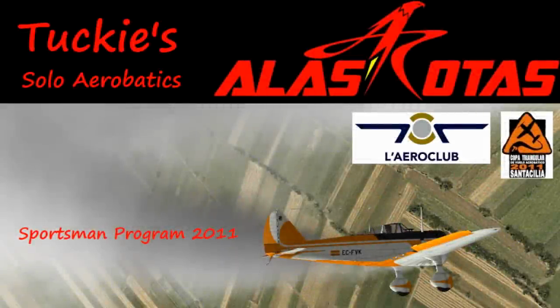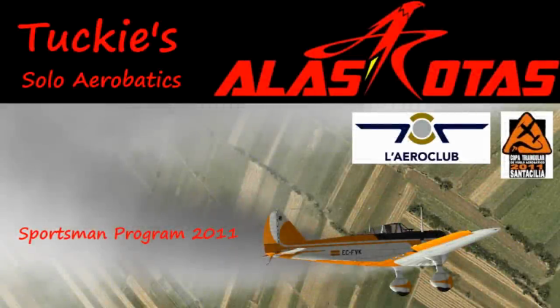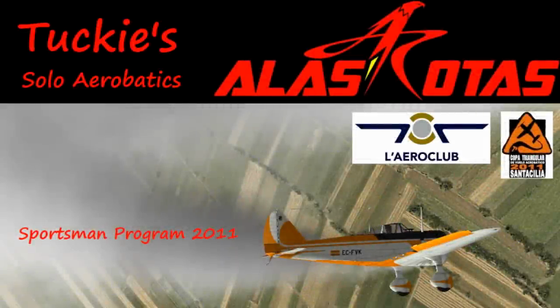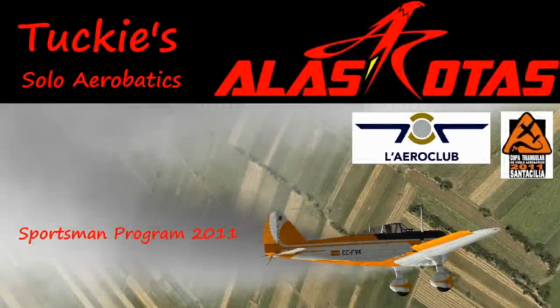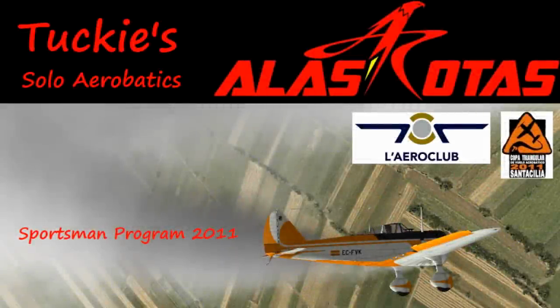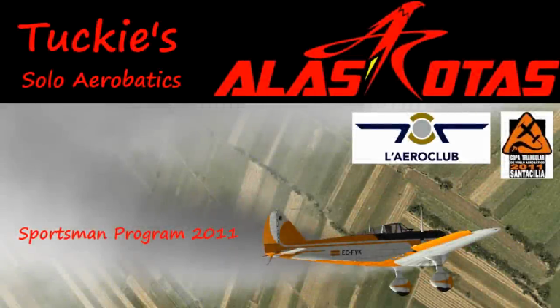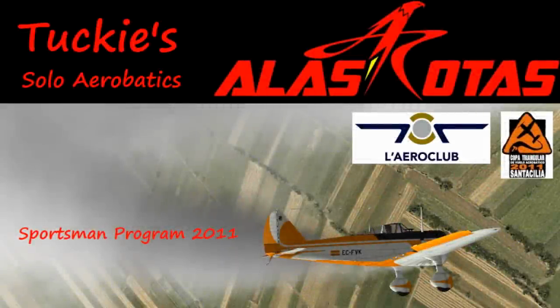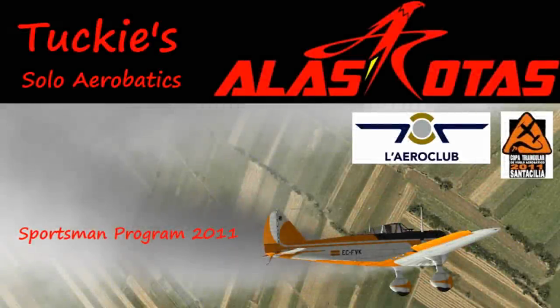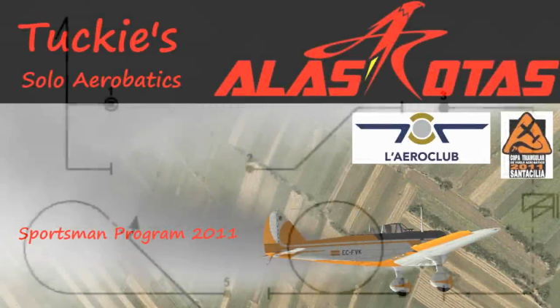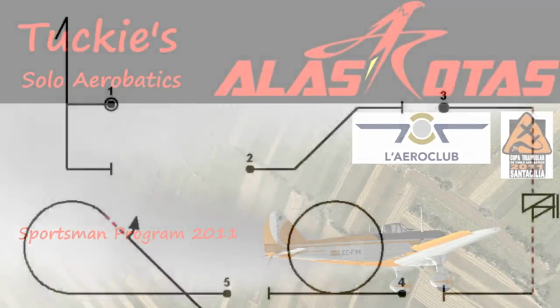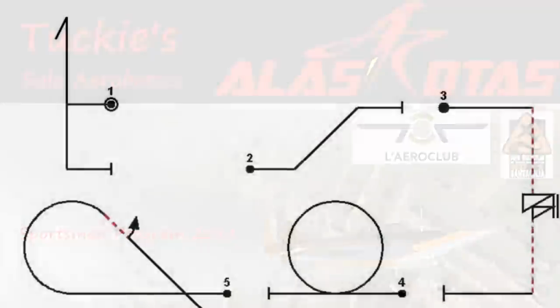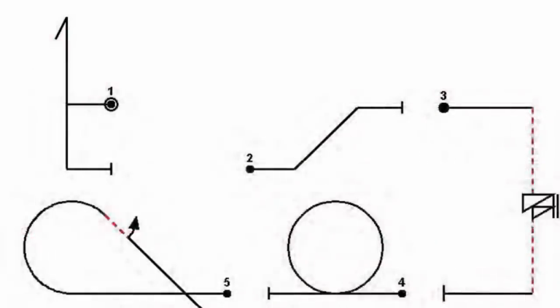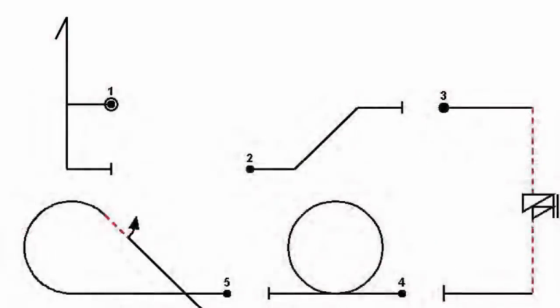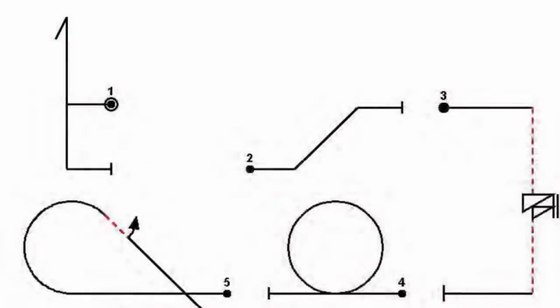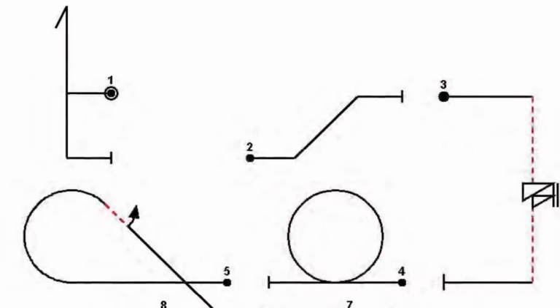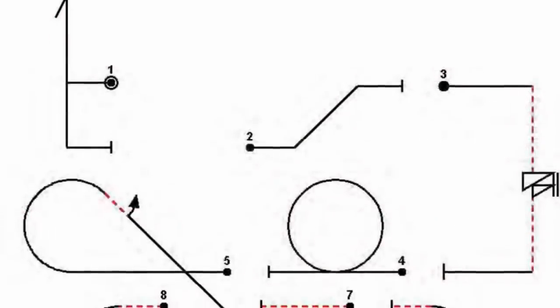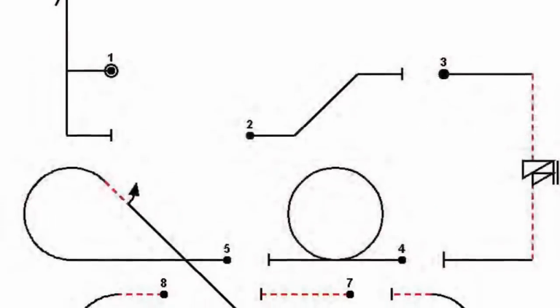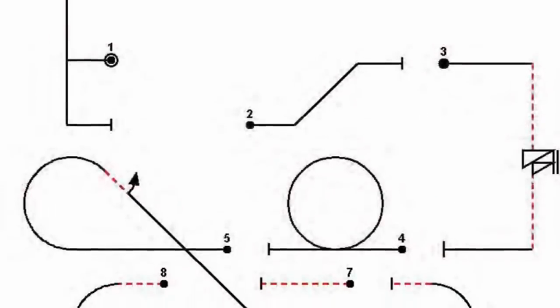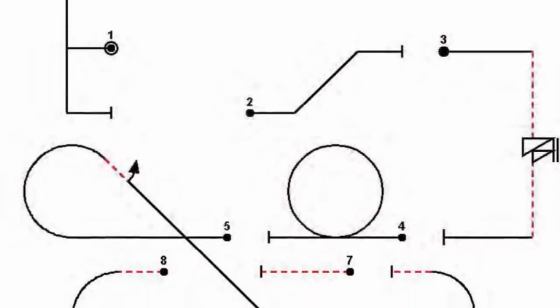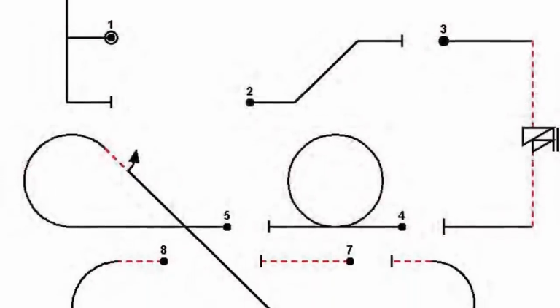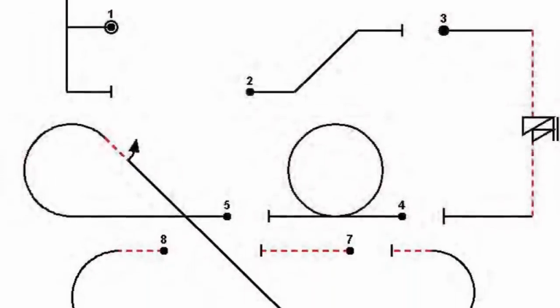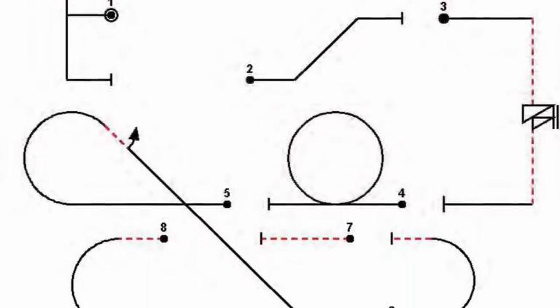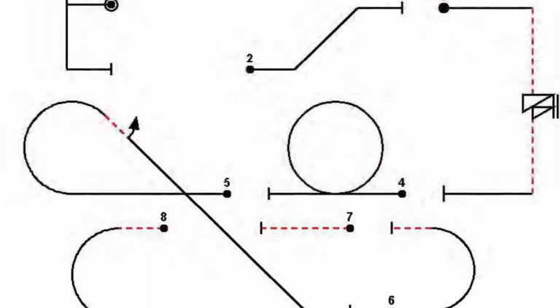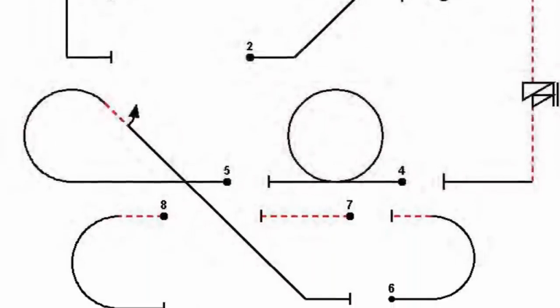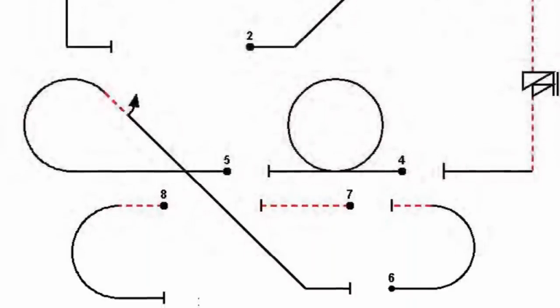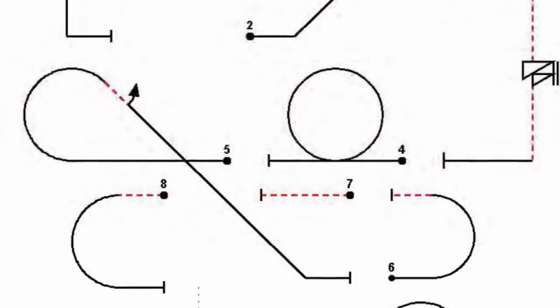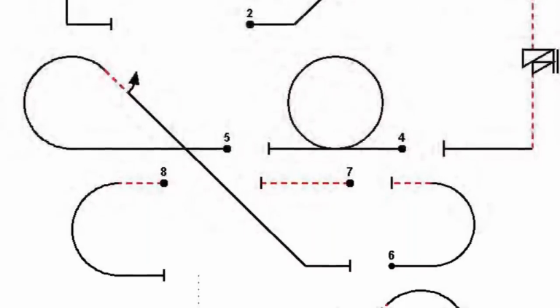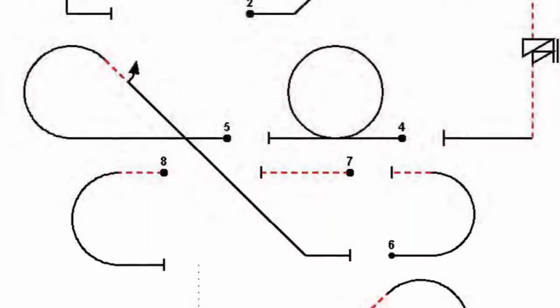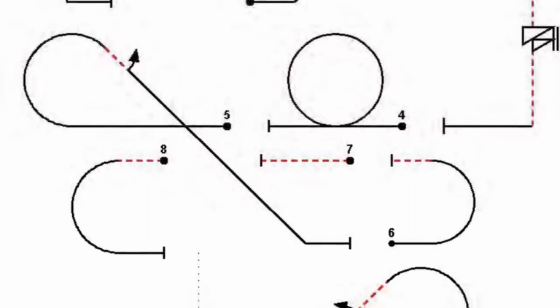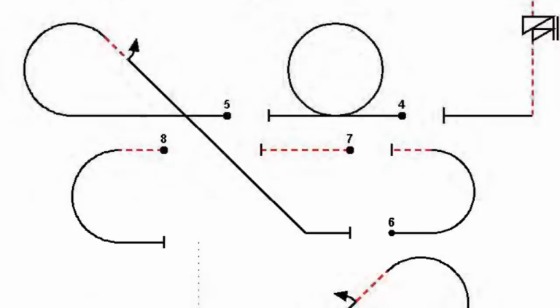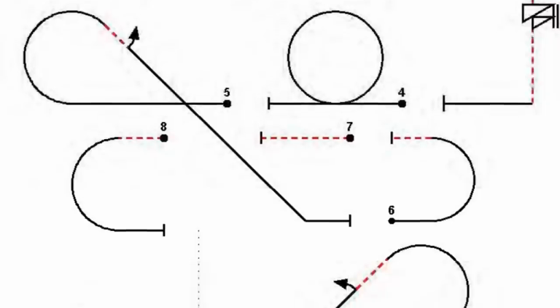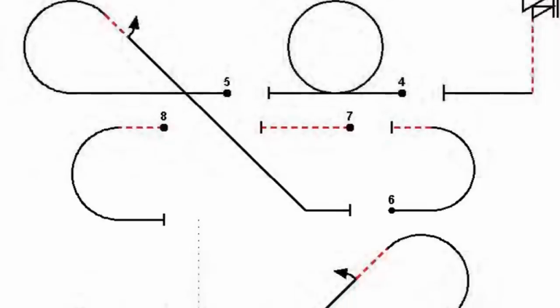Hi y'all, this is Tuki and this is my aerobatic program as a candidate for UVF-AT 2011.